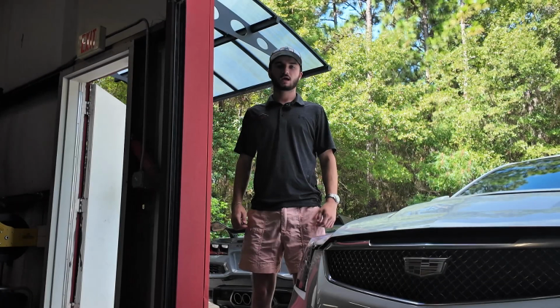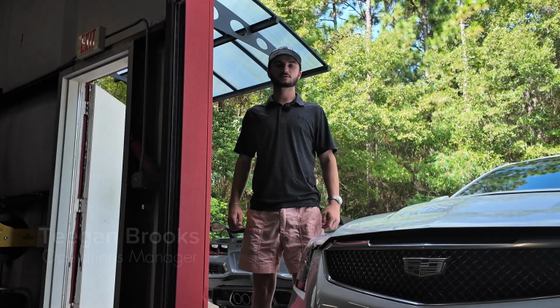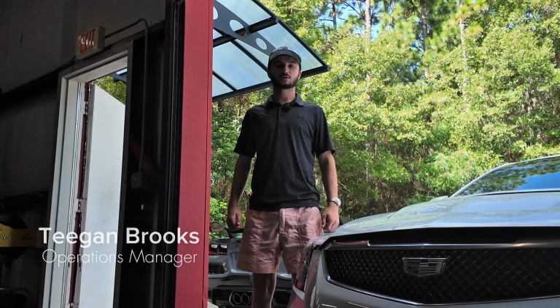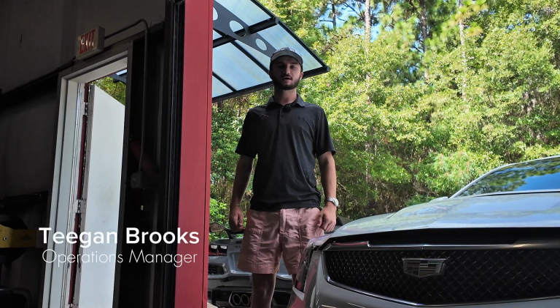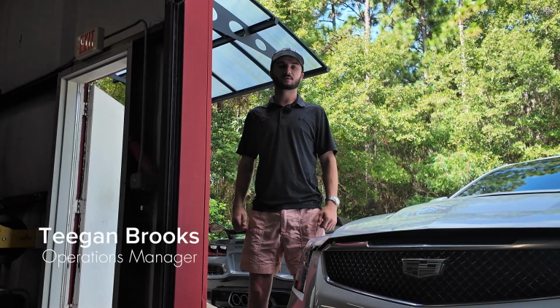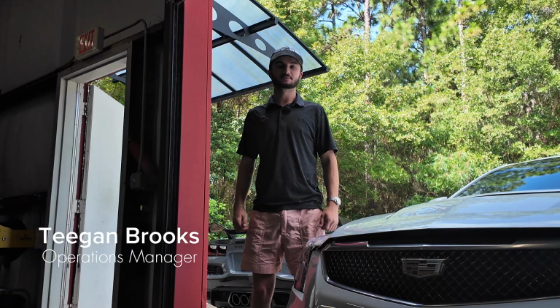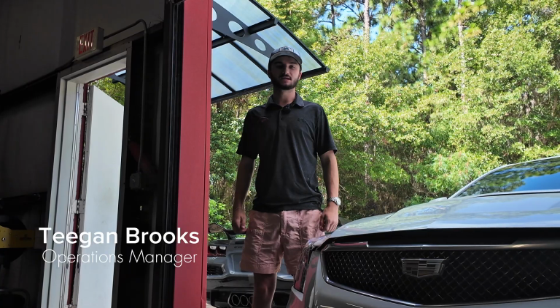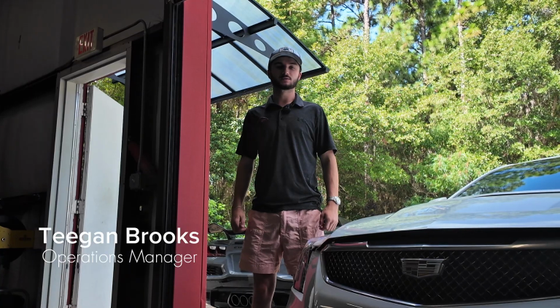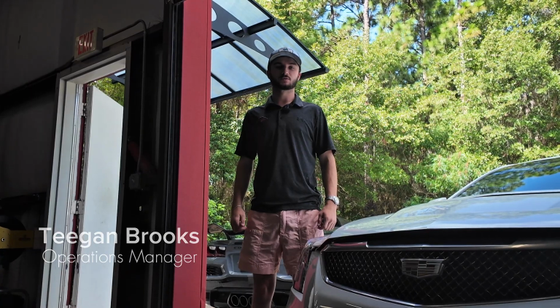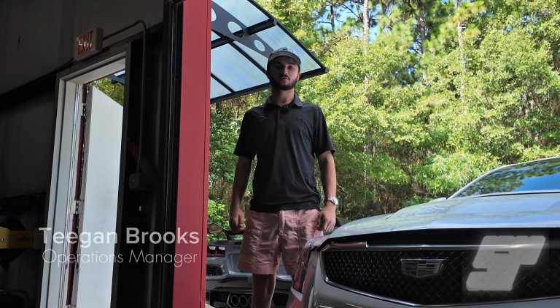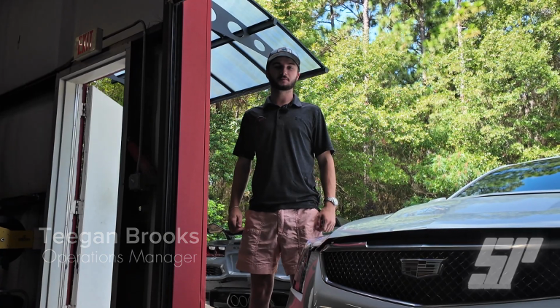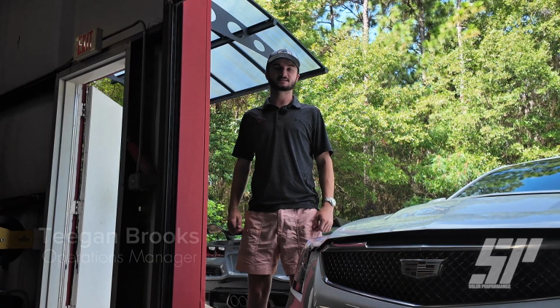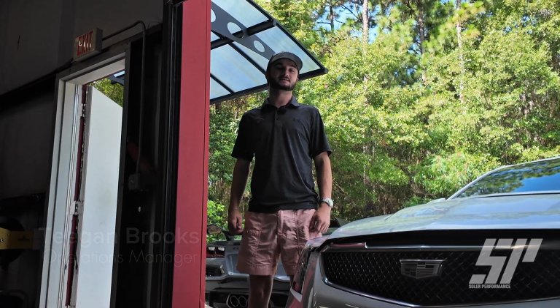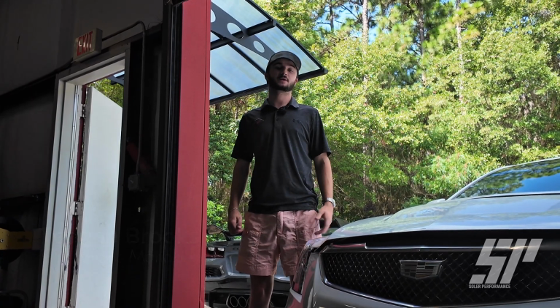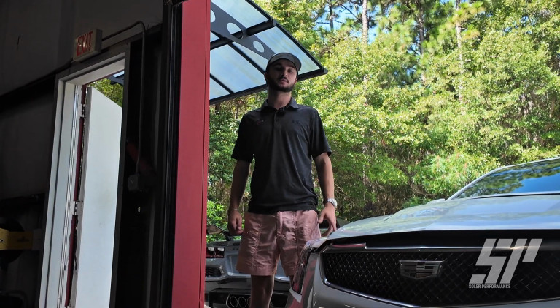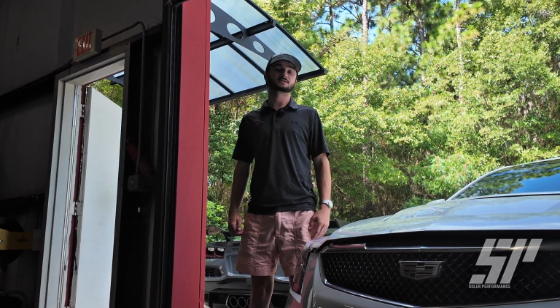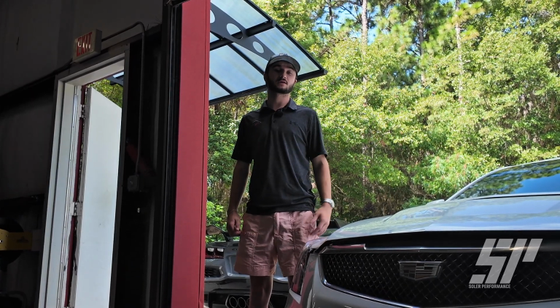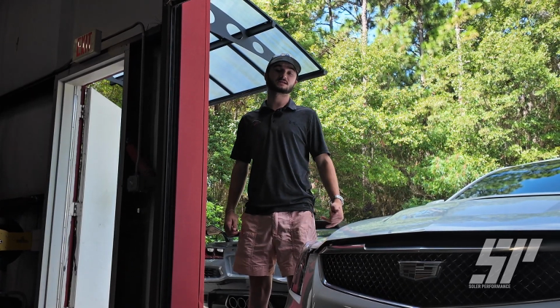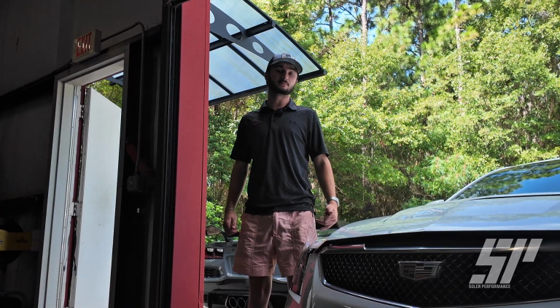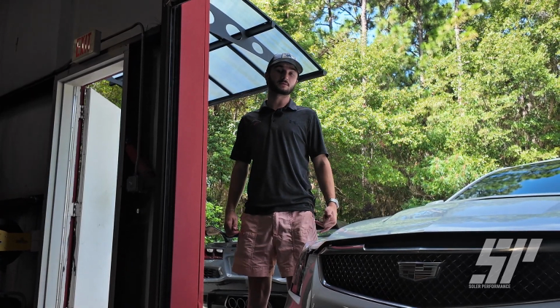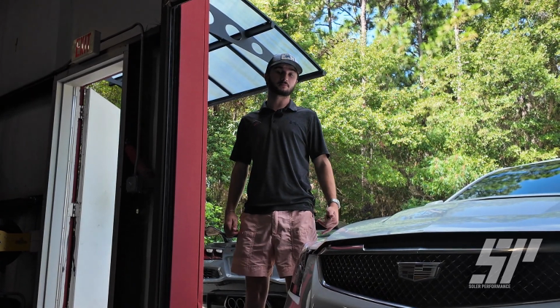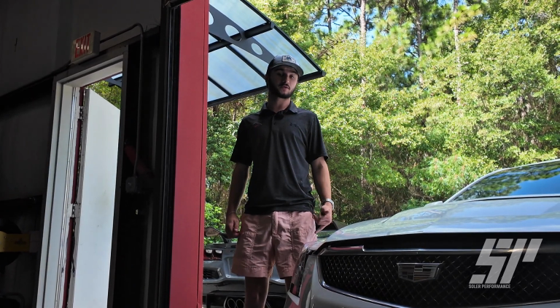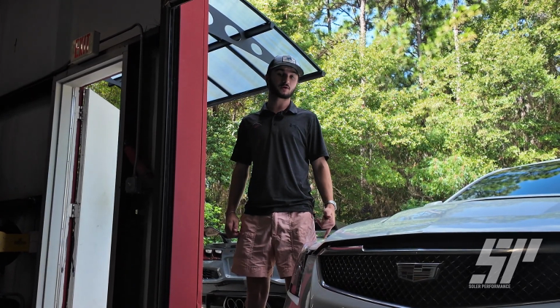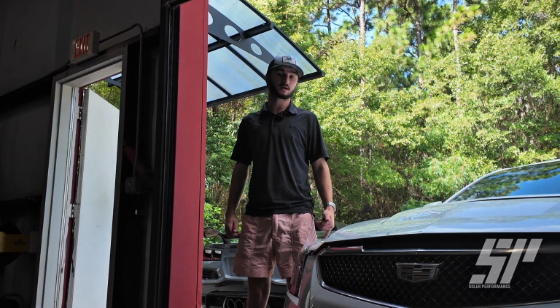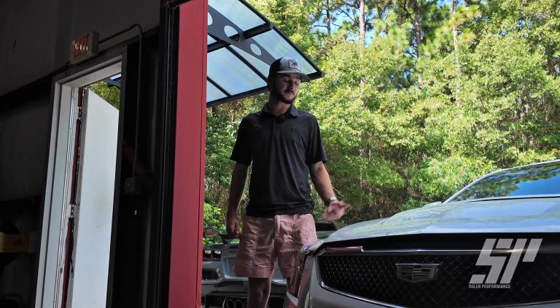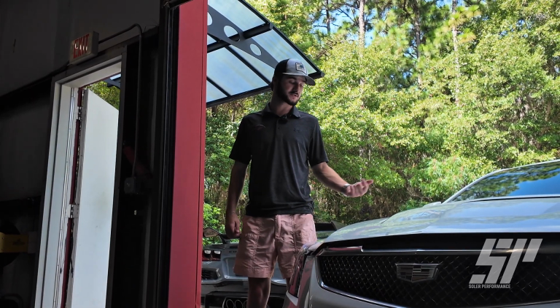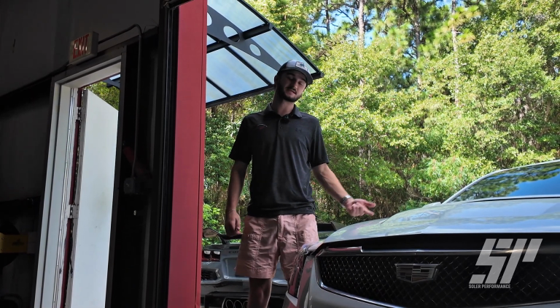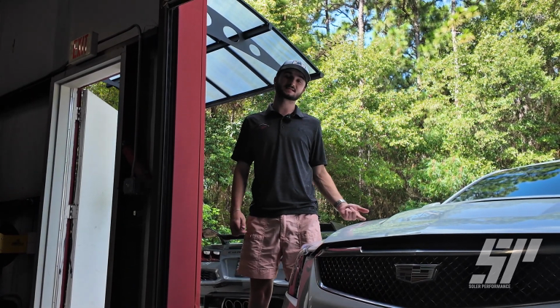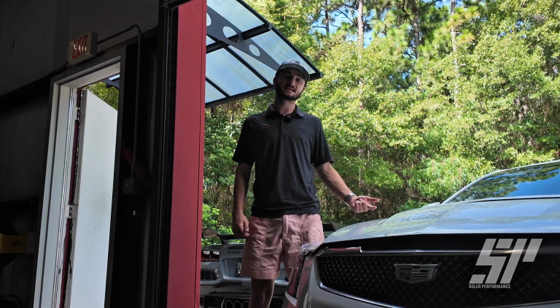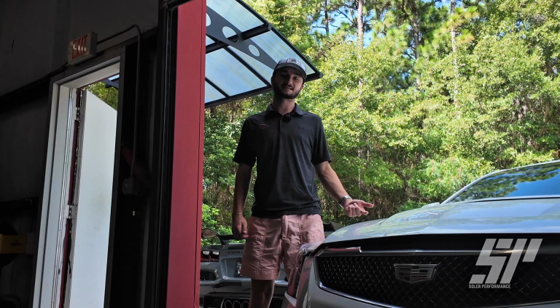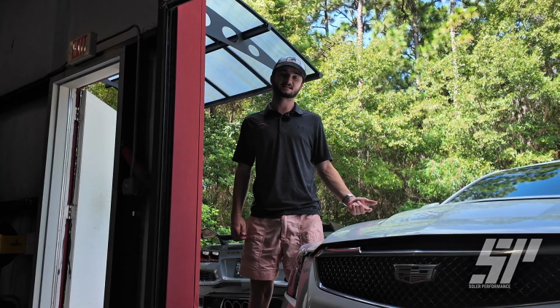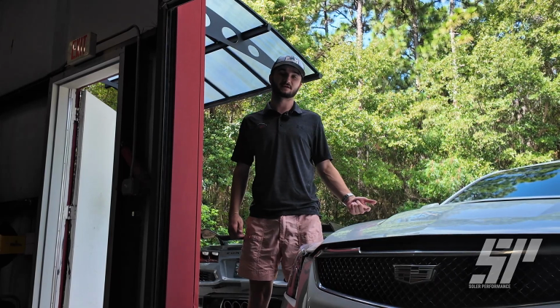Hey, what's going on guys, my name is Tegan with Solar Performance and today we're going to be installing our 70 millimeter ported throttle body for this 2016 ATSV.